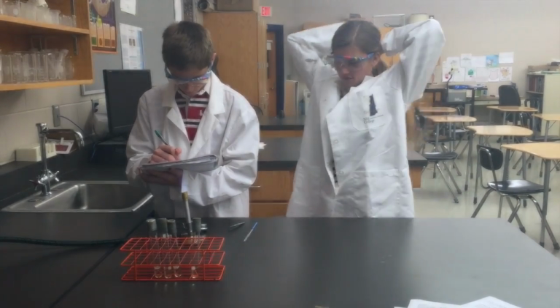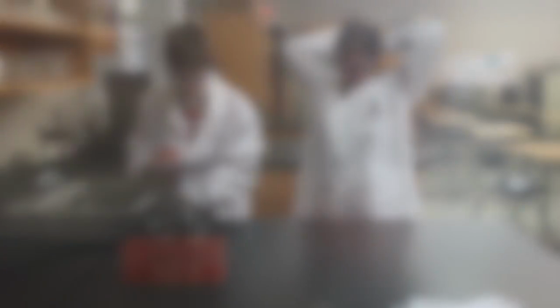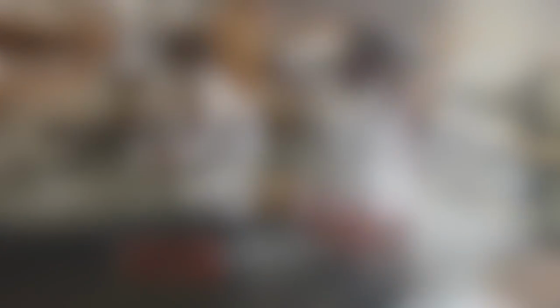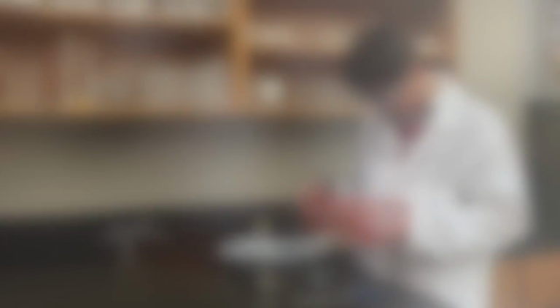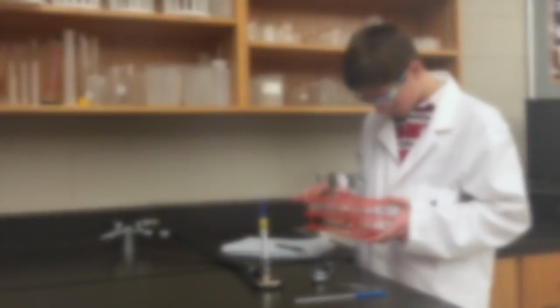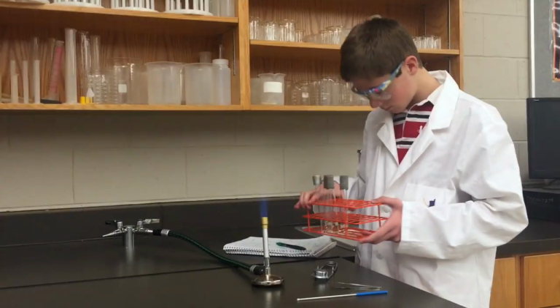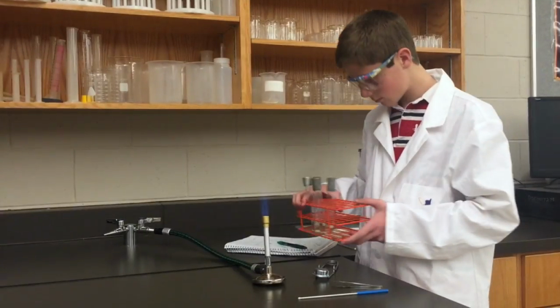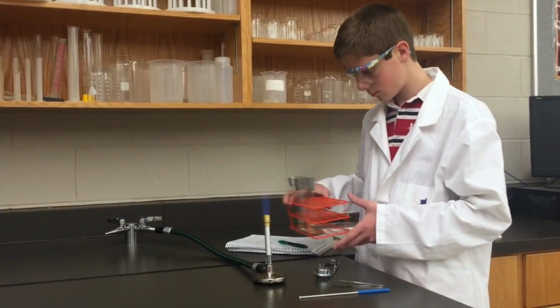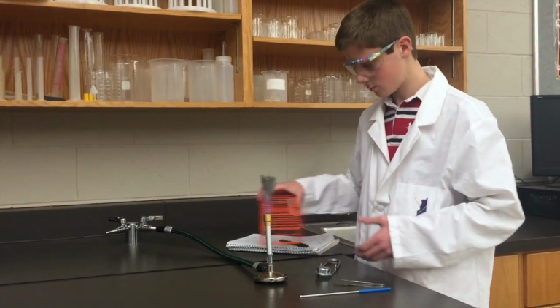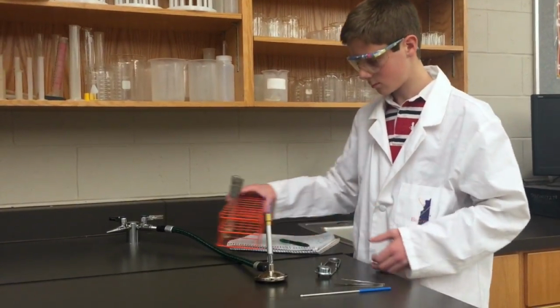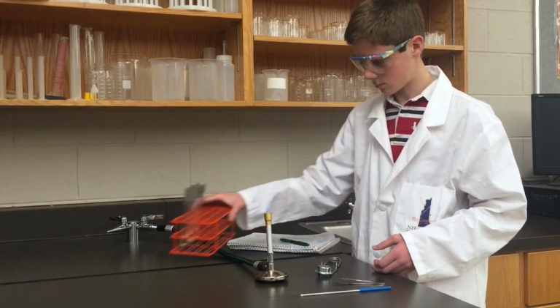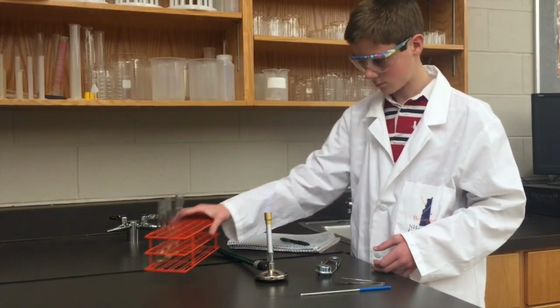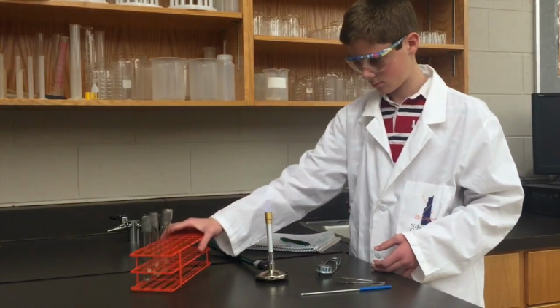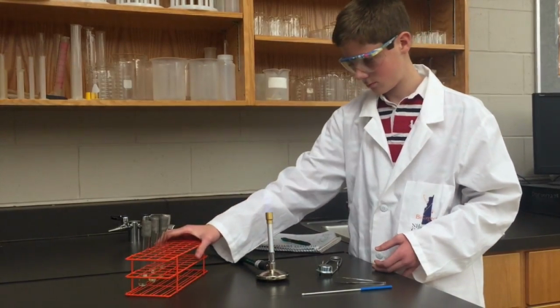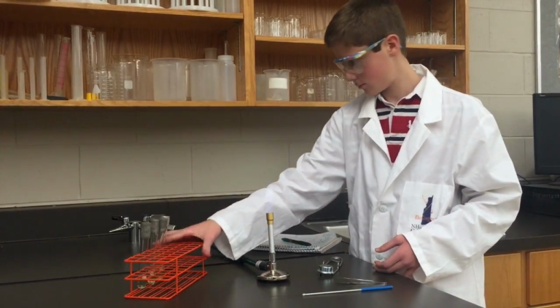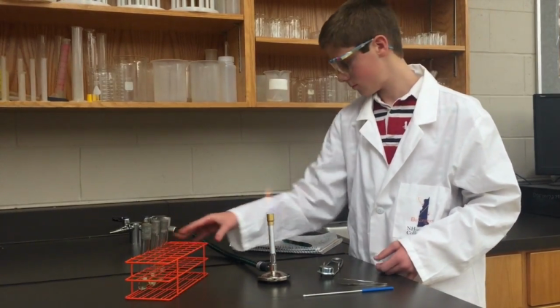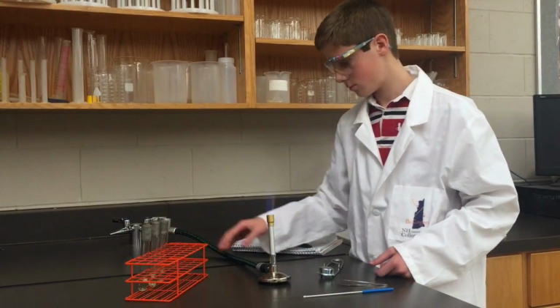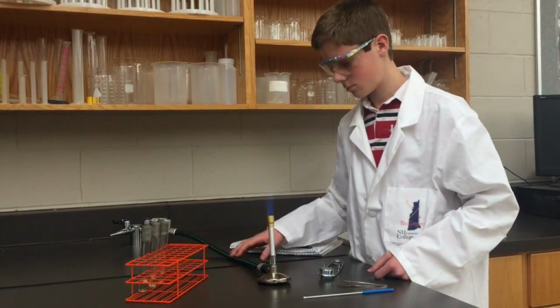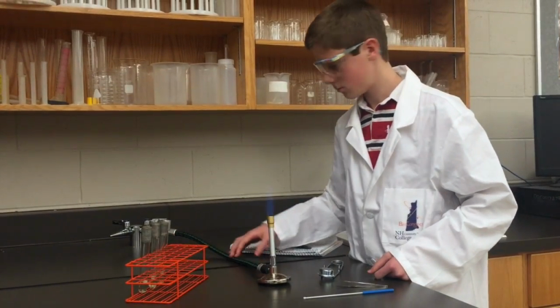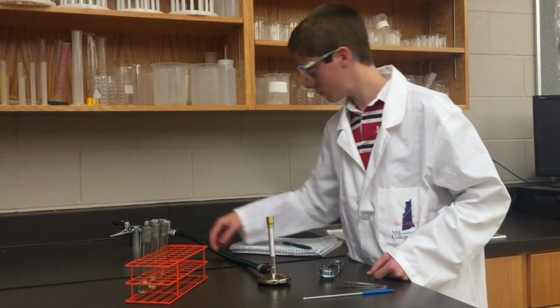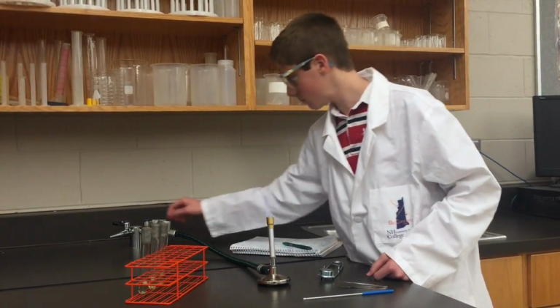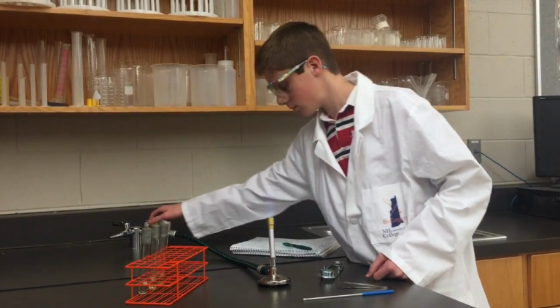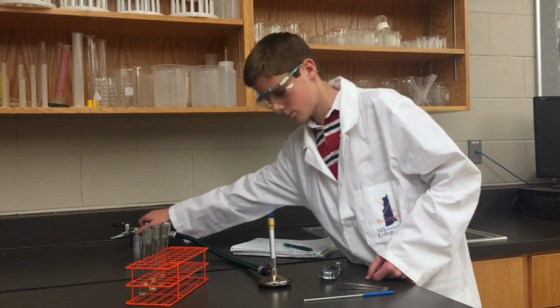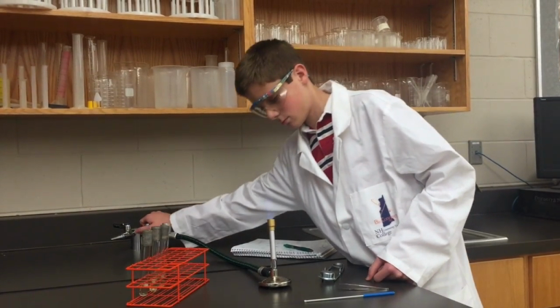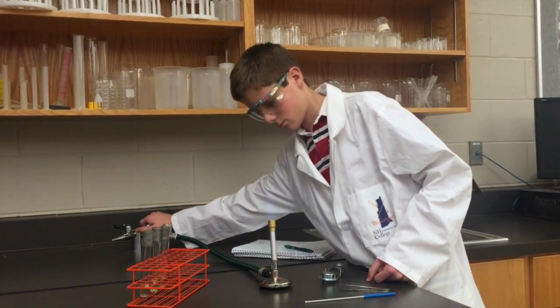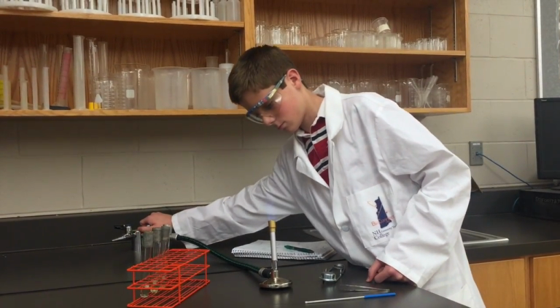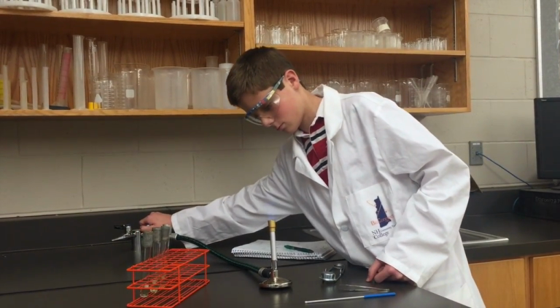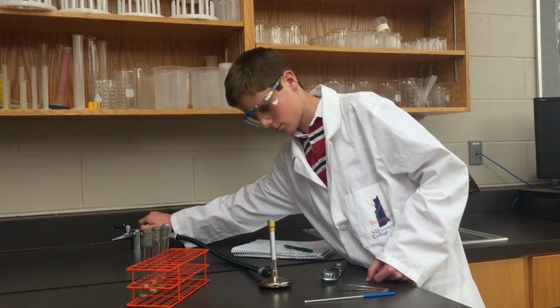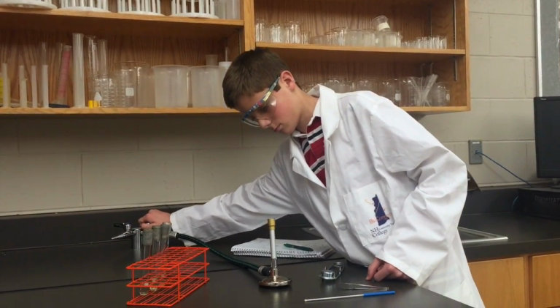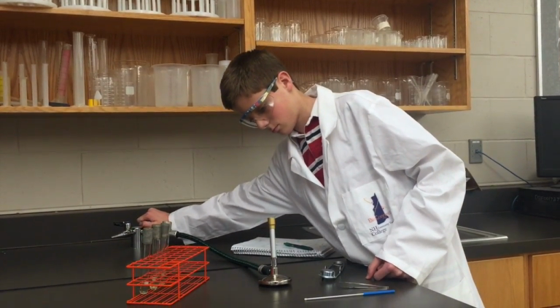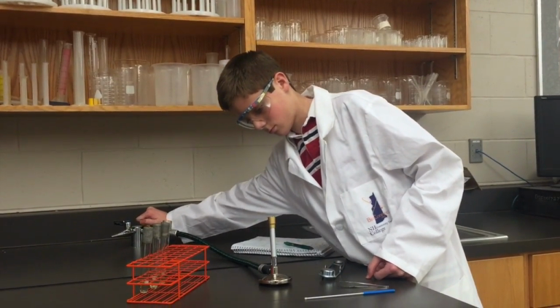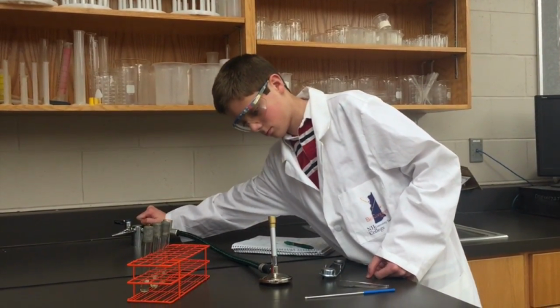When you are finished with the Bunsen burner, simply shut off the gas line at your bench by placing the line back in its original position.